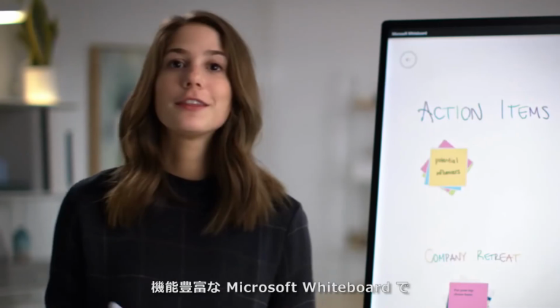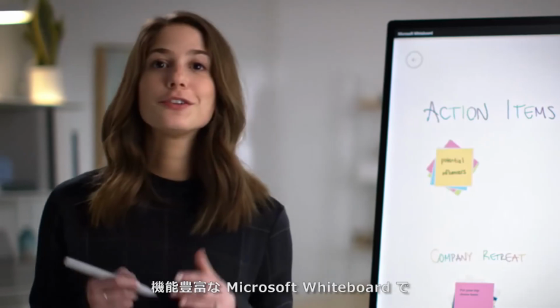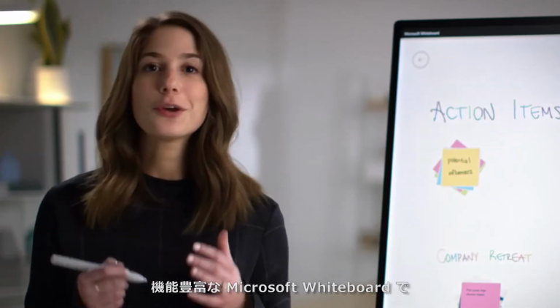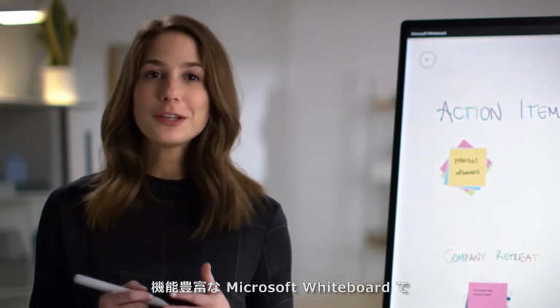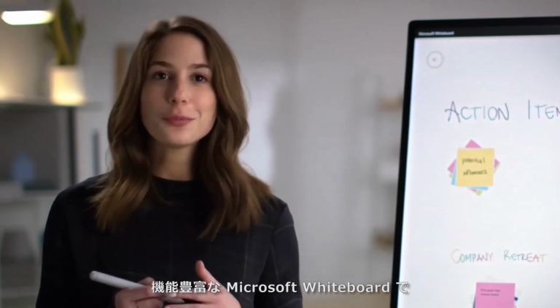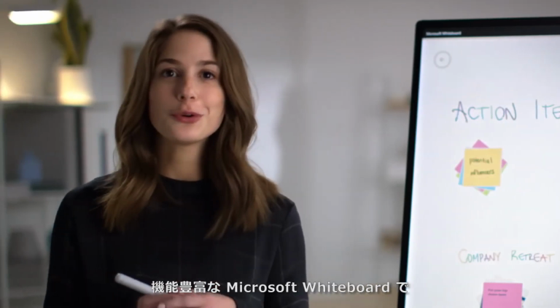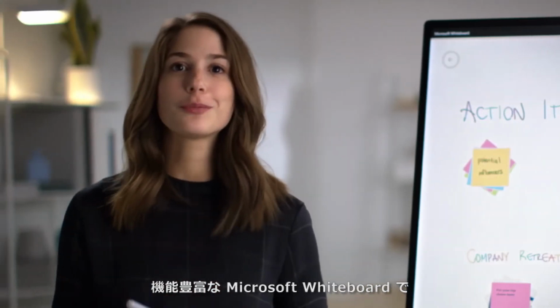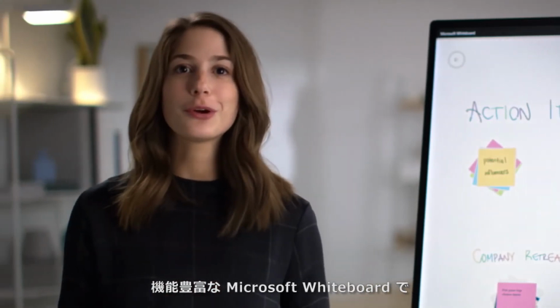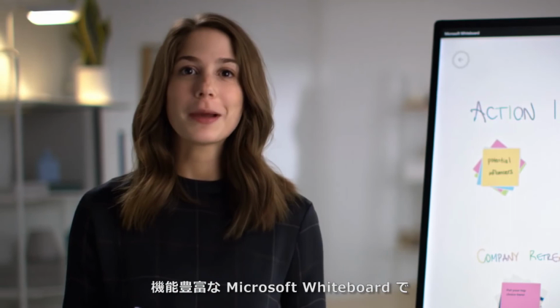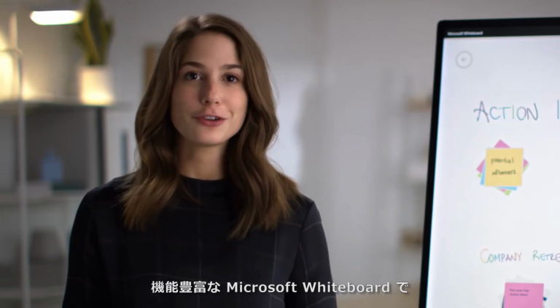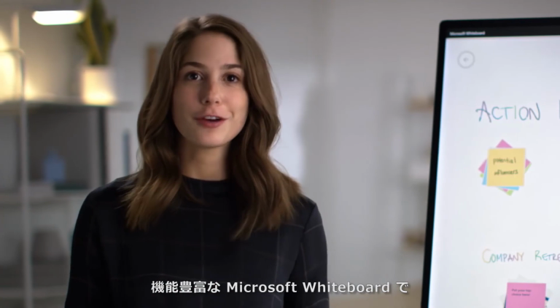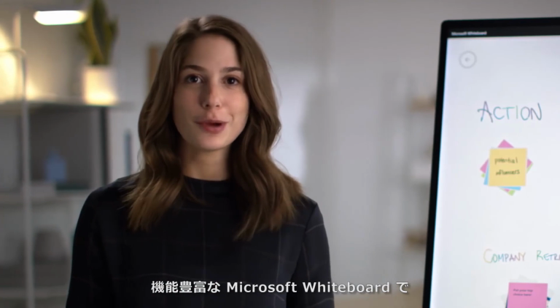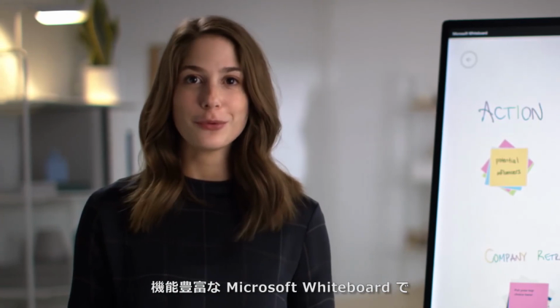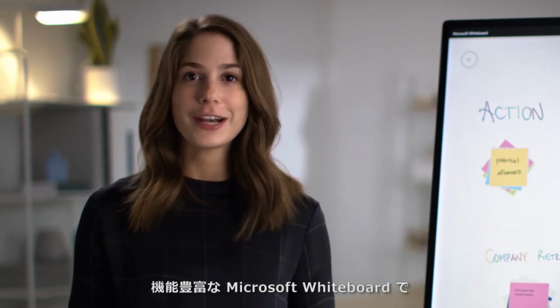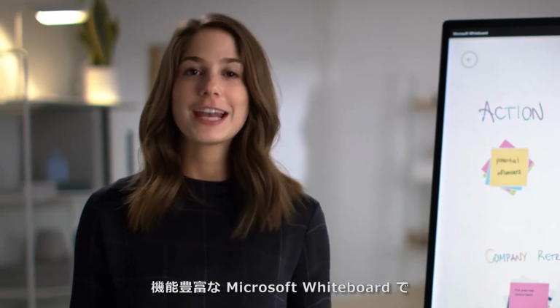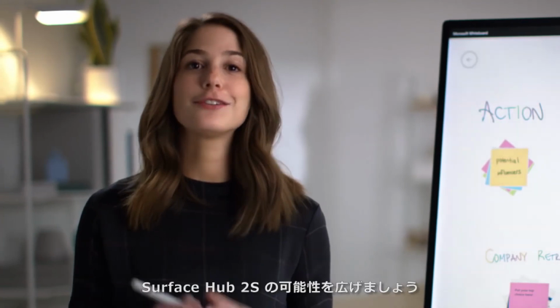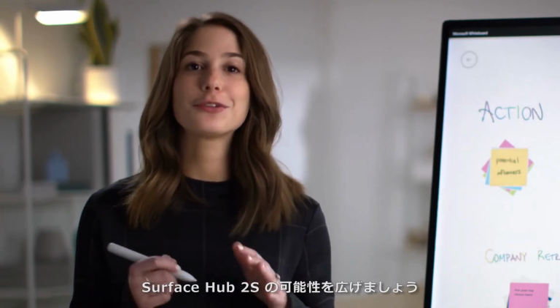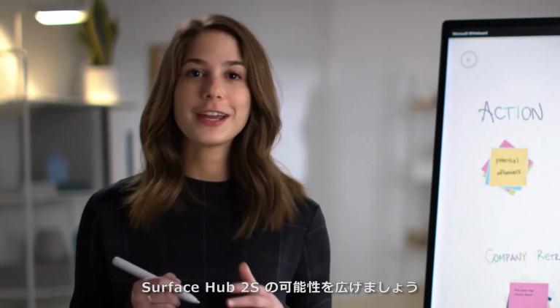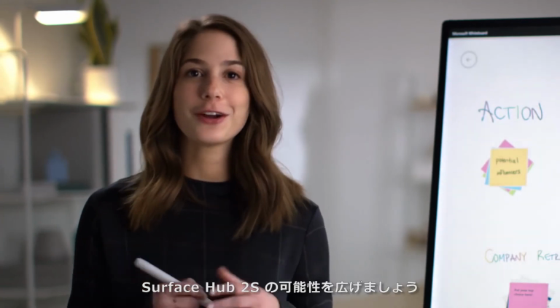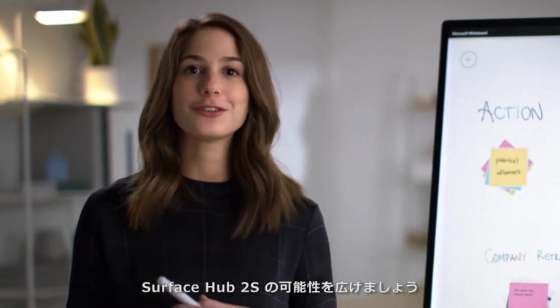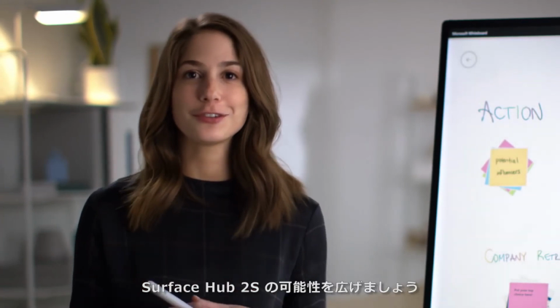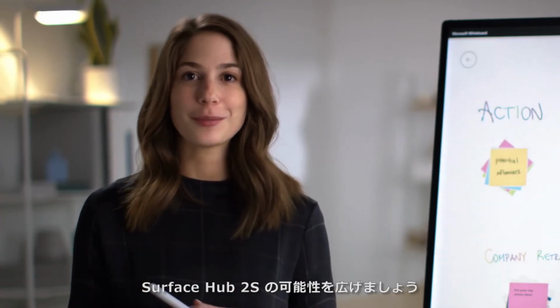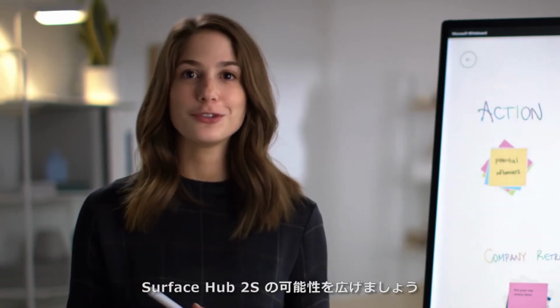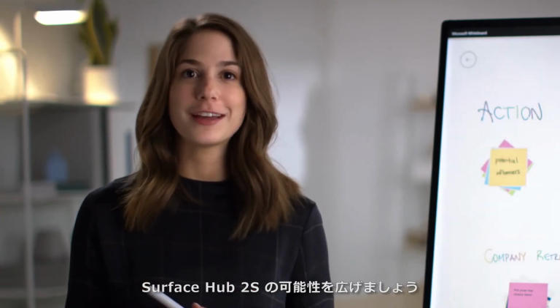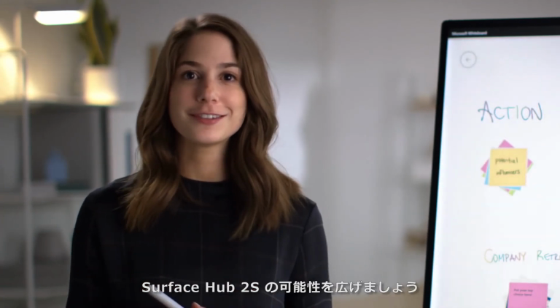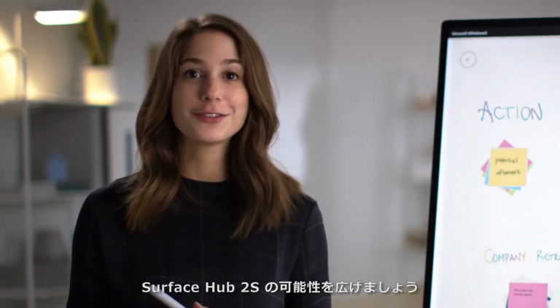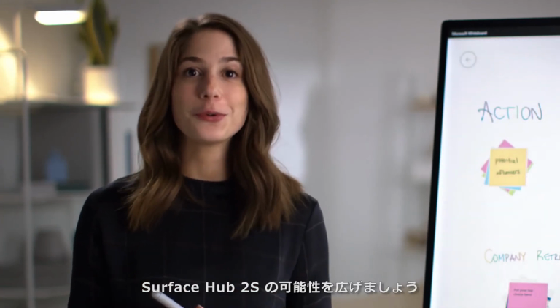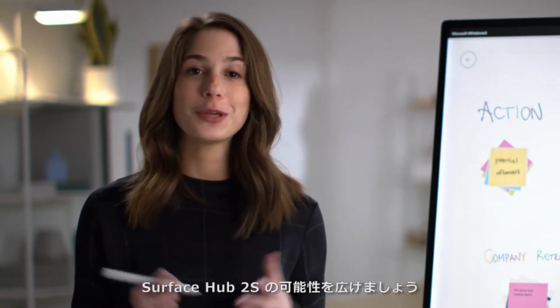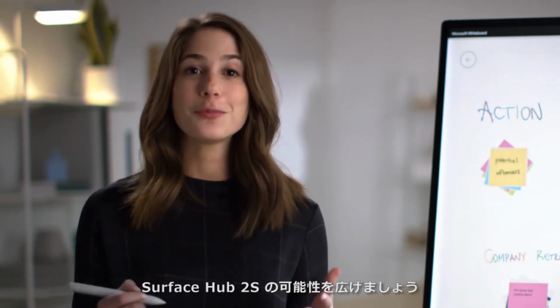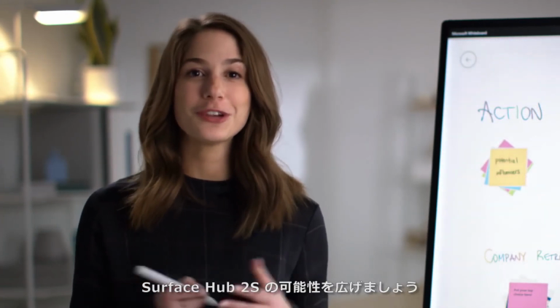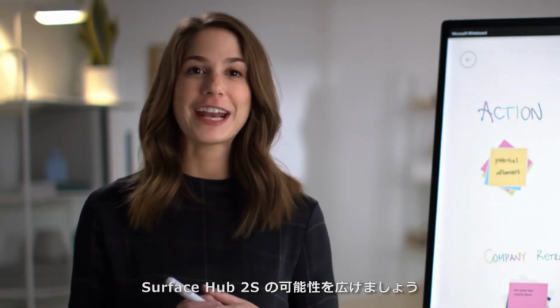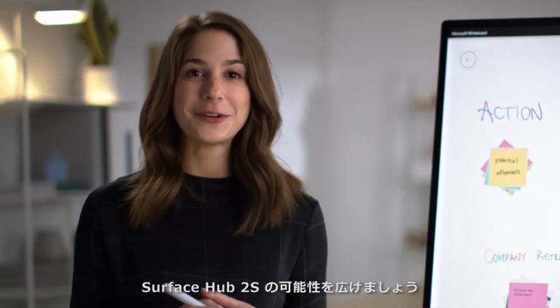There's so much more to explore in Microsoft Whiteboard, and it's great on Surface Hub 2S, so we hope you check it out.